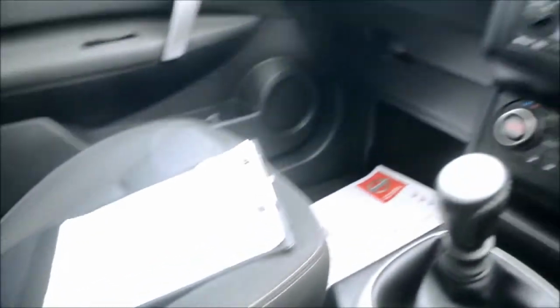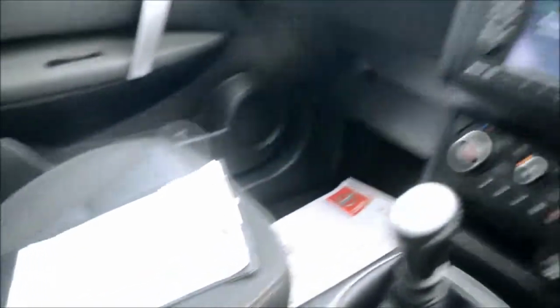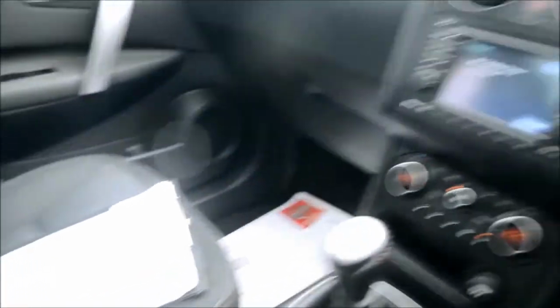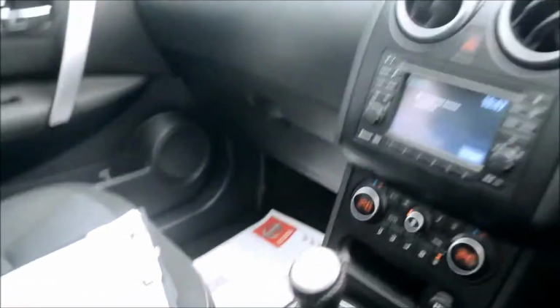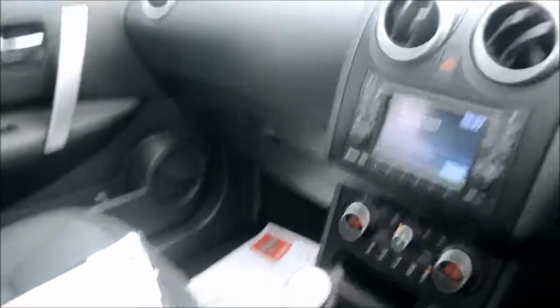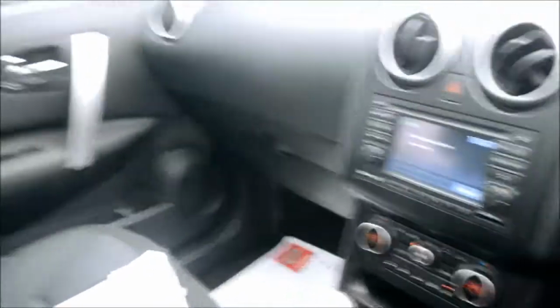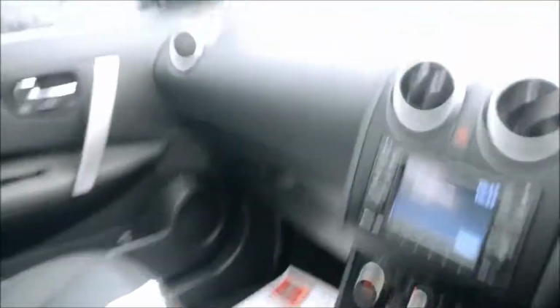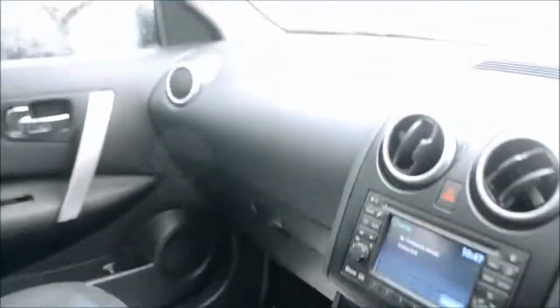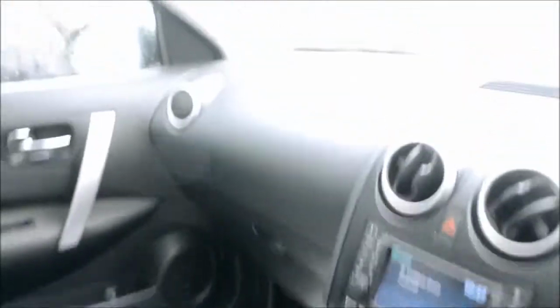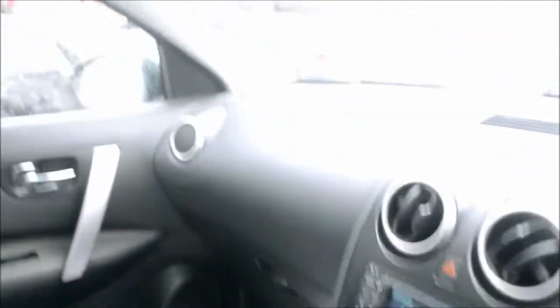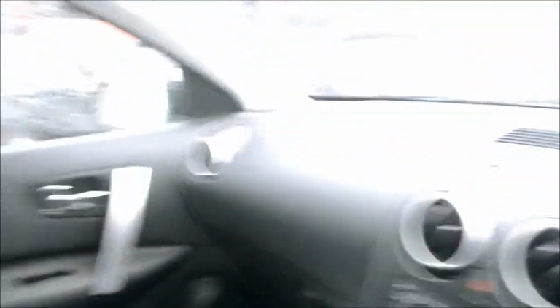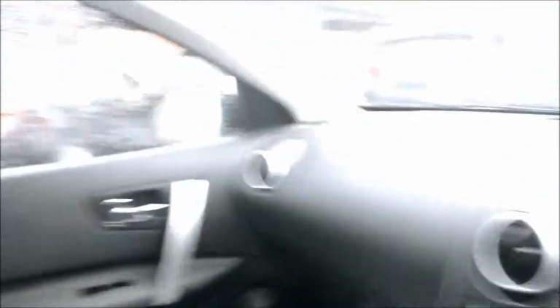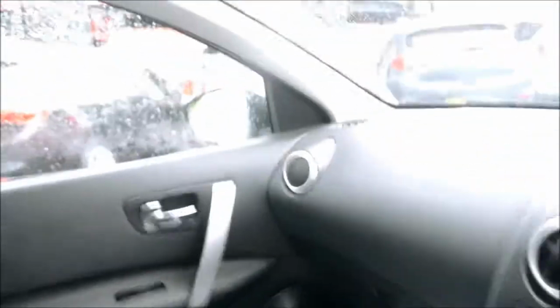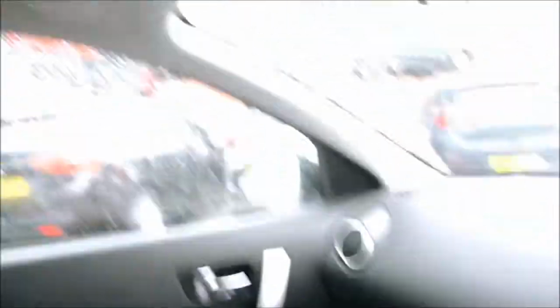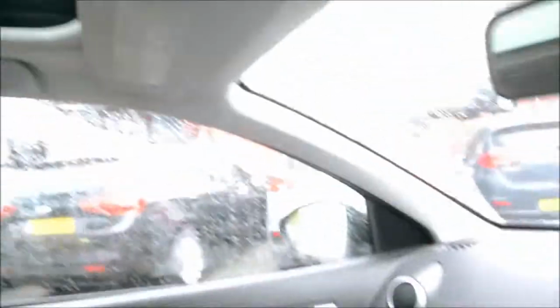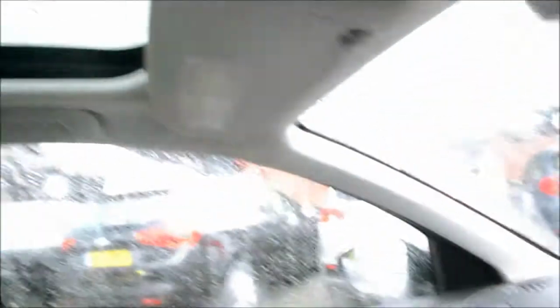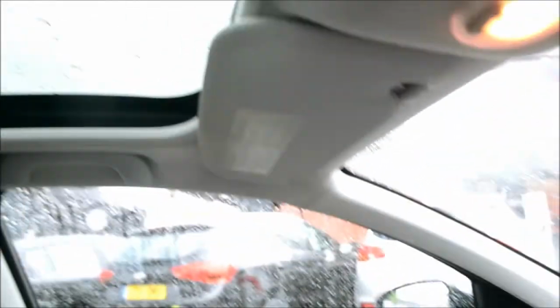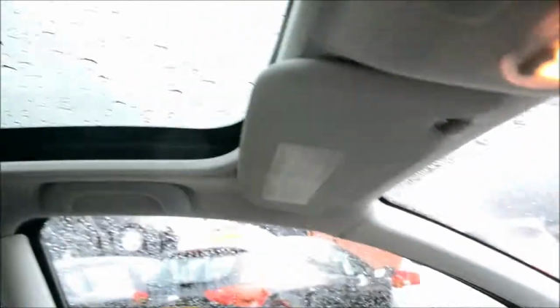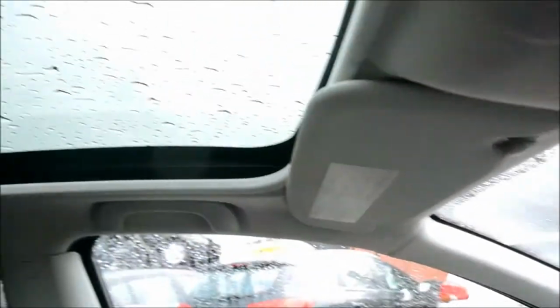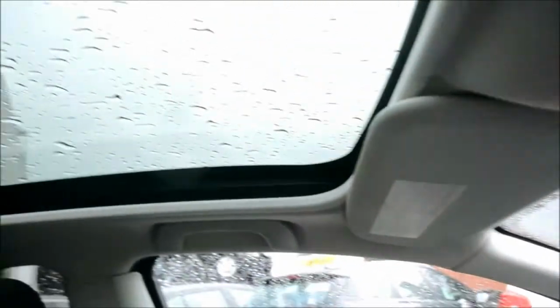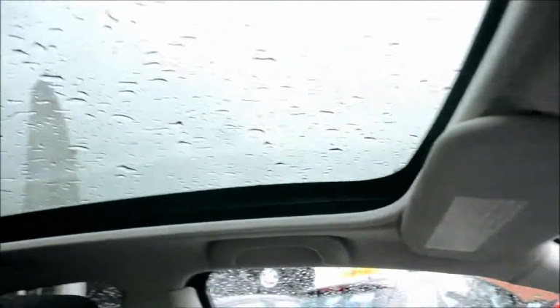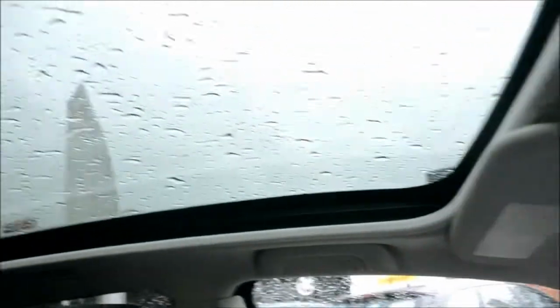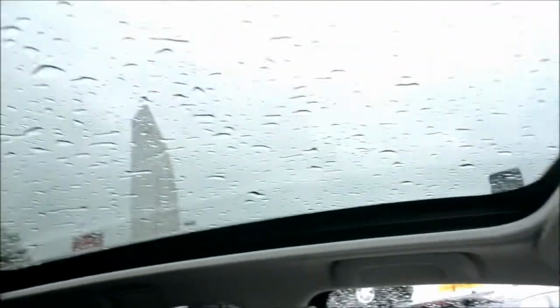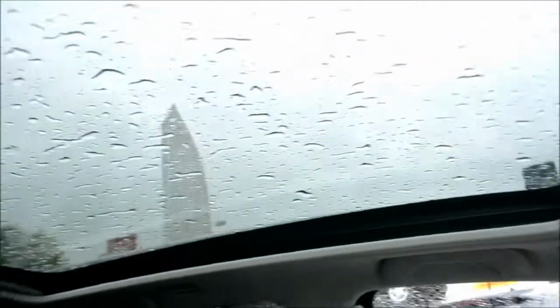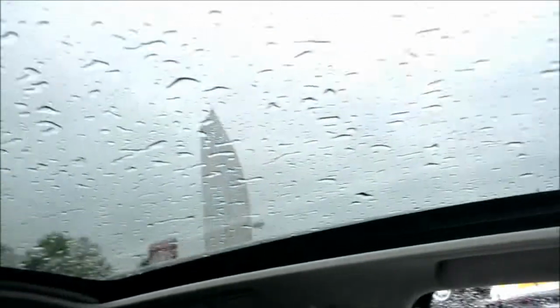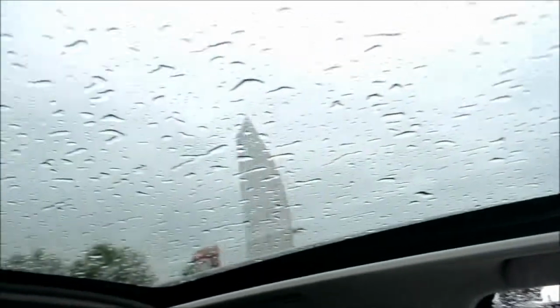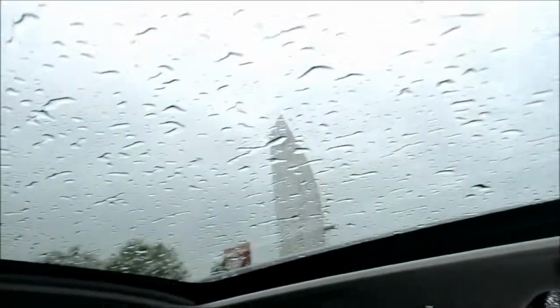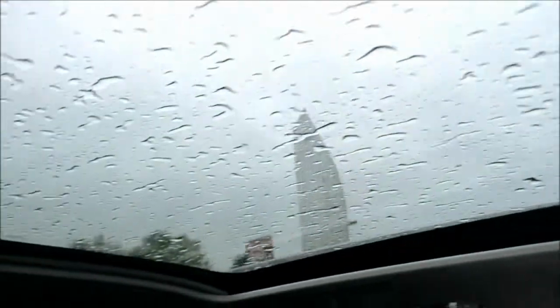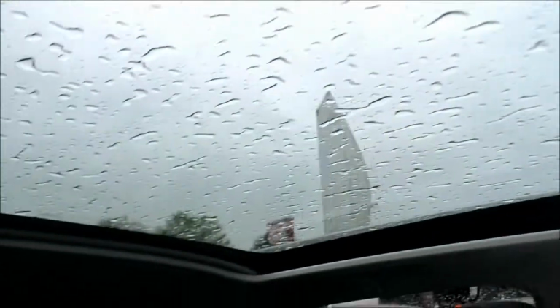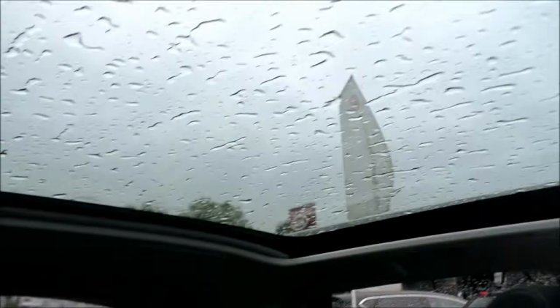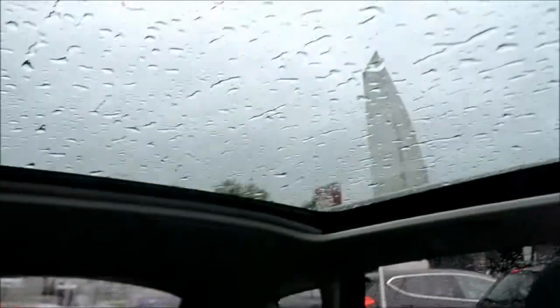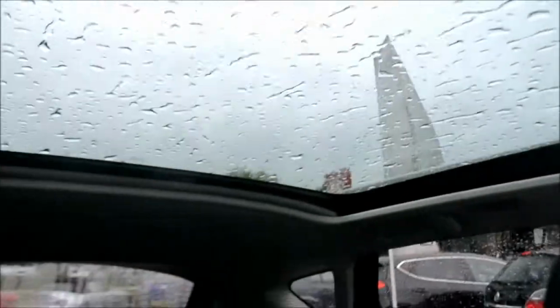The best thing about this vehicle — just above — we do have a full panoramic glass sunroof.